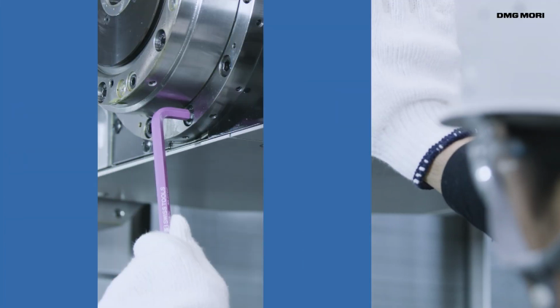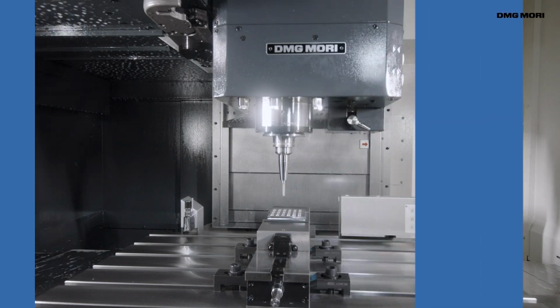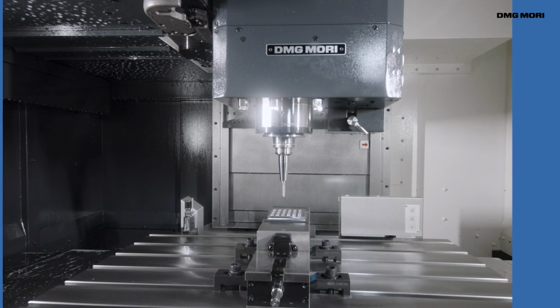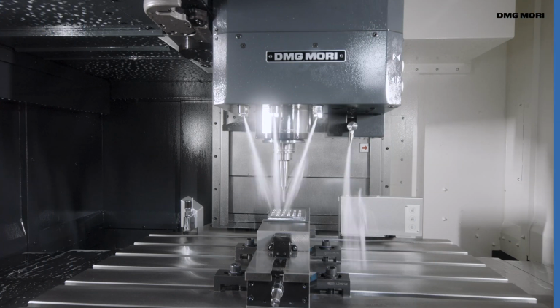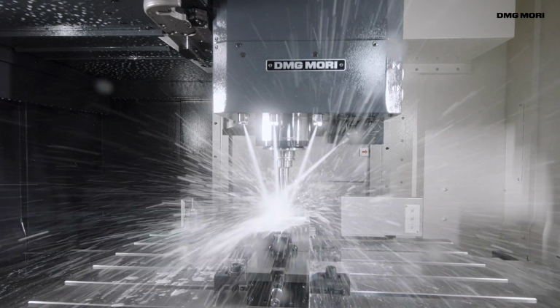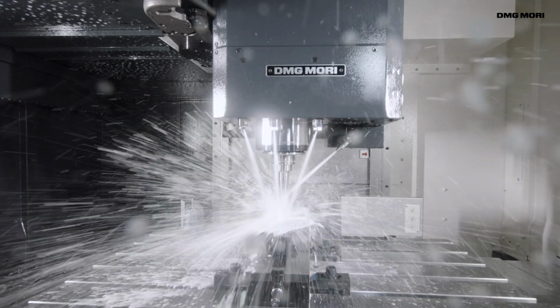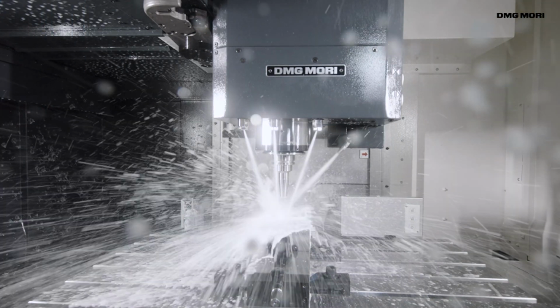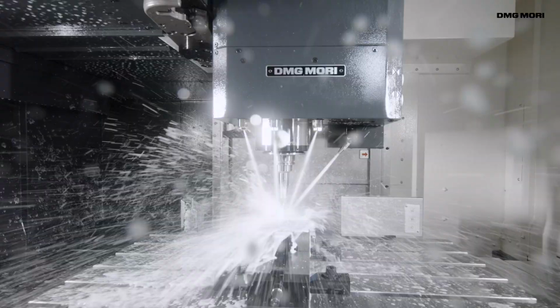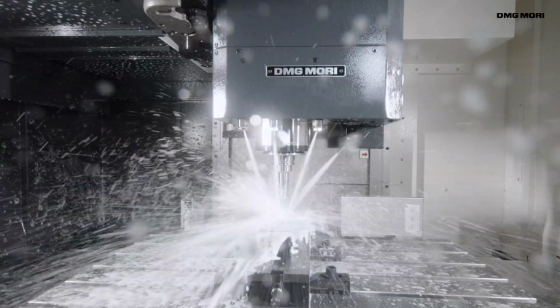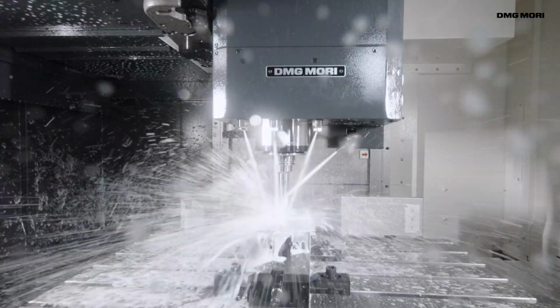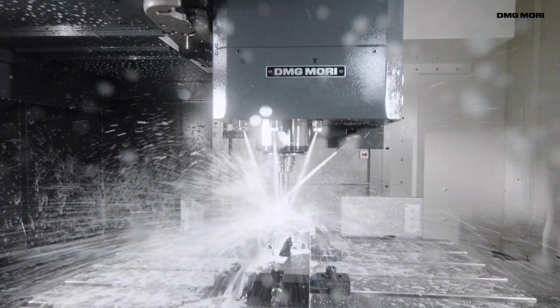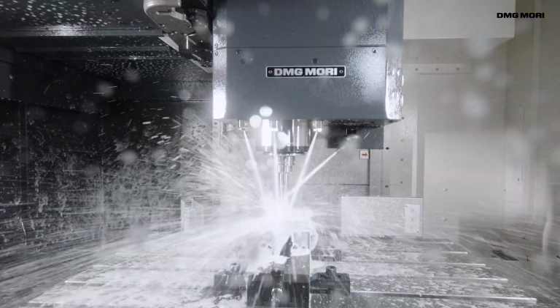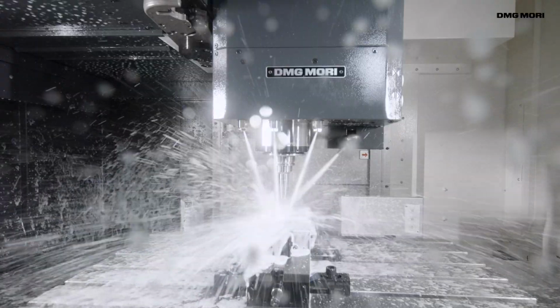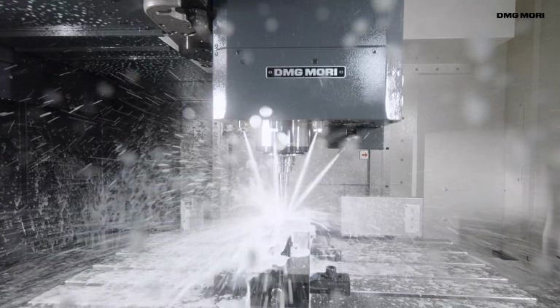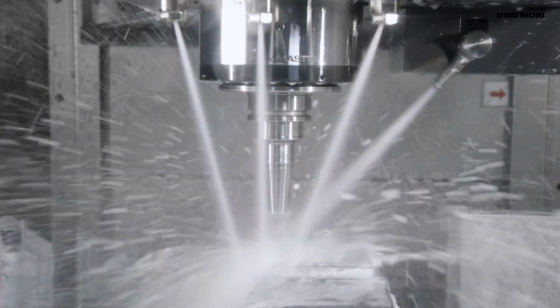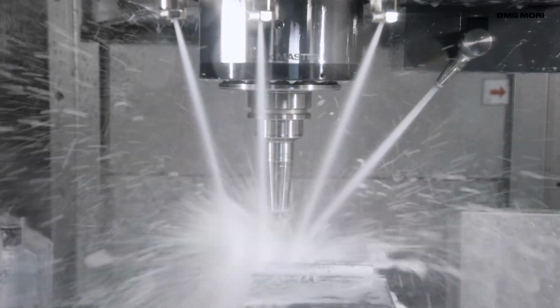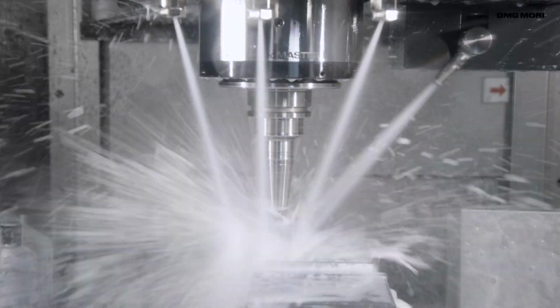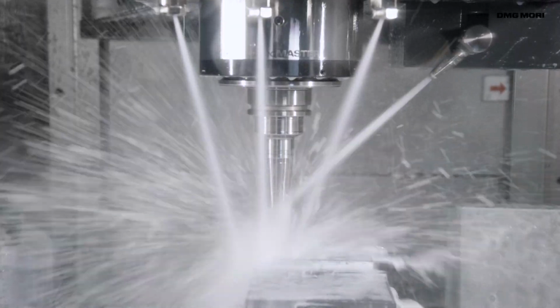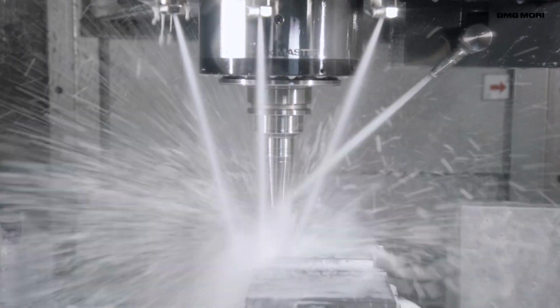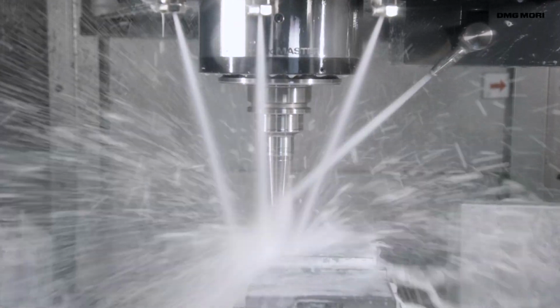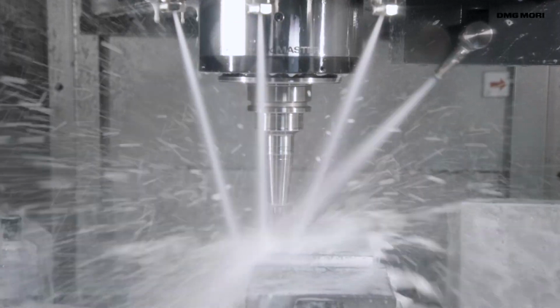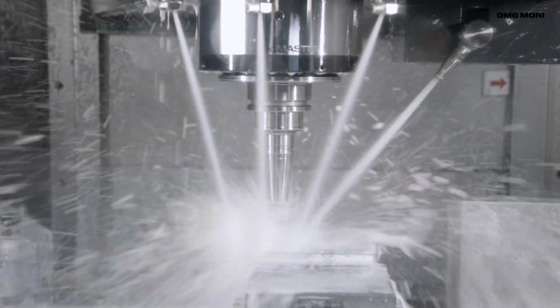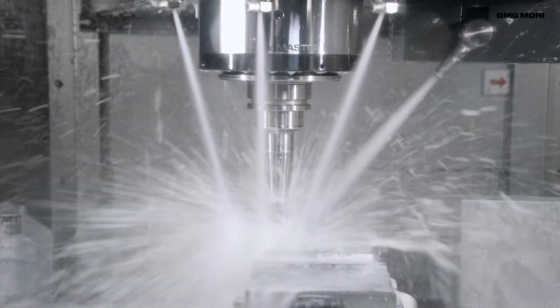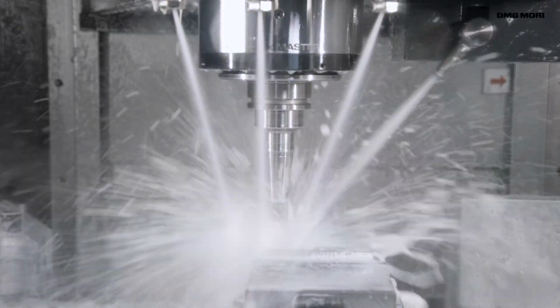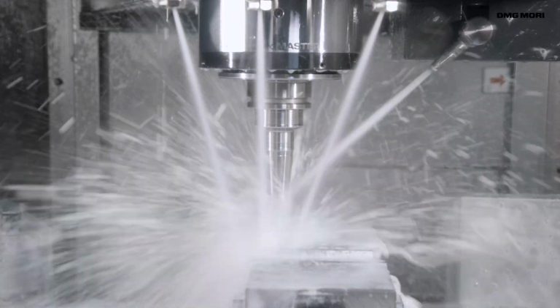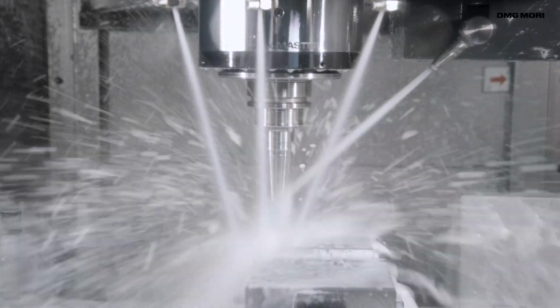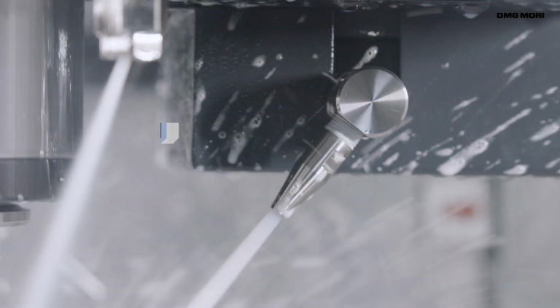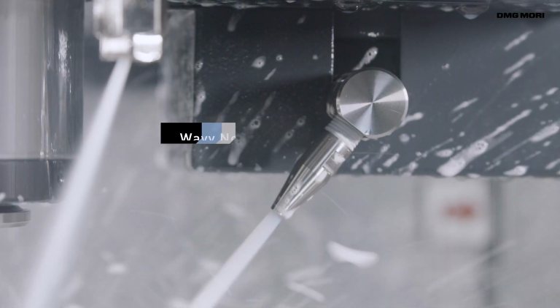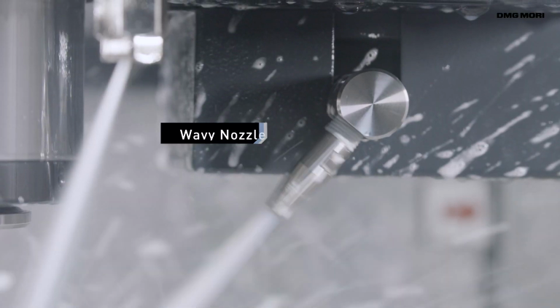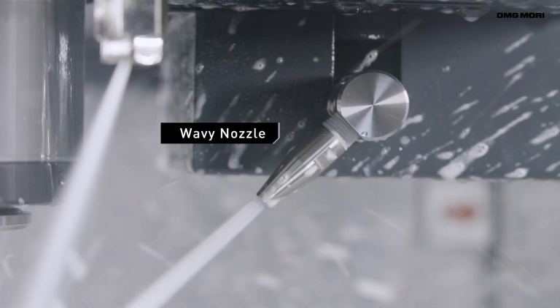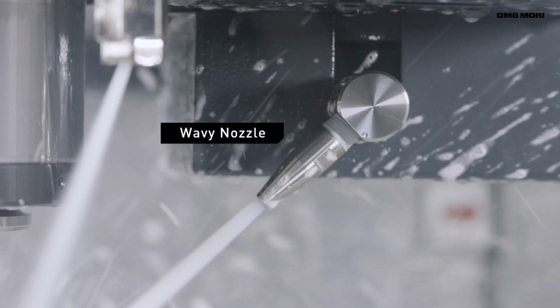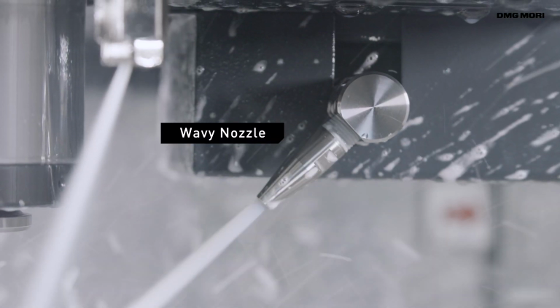In this video we introduce the Wavy Nozzle, a DMQP for efficient removal of chips.